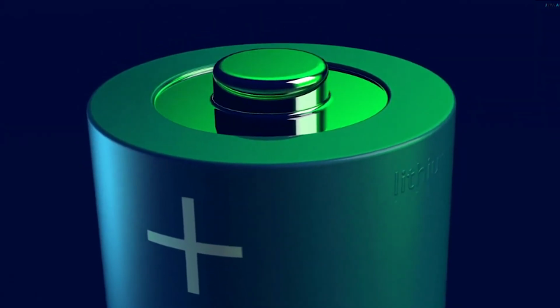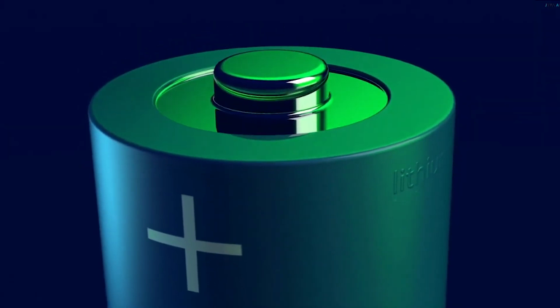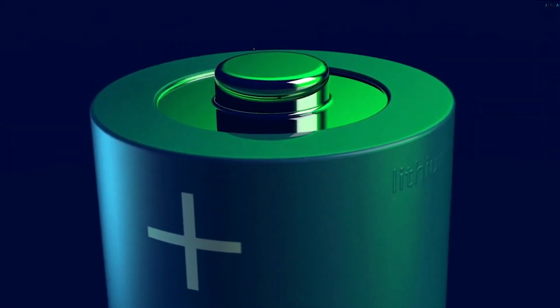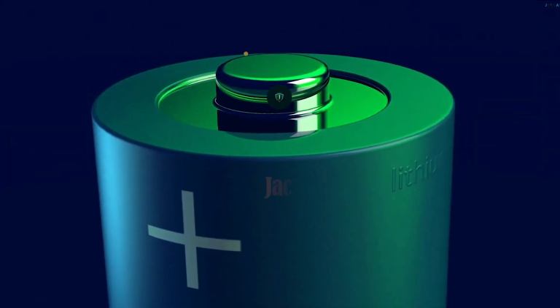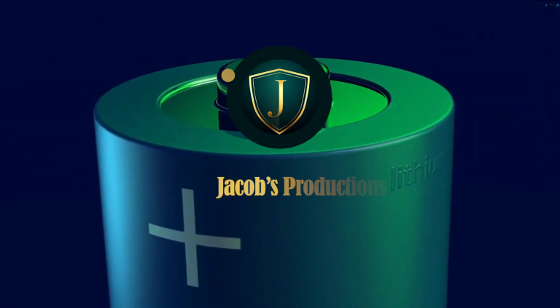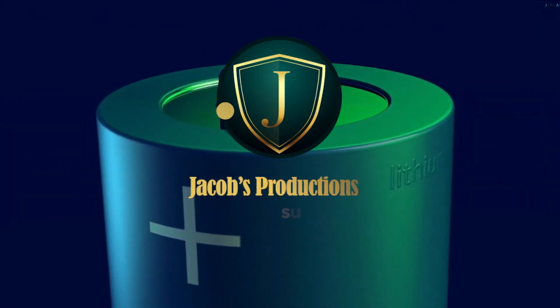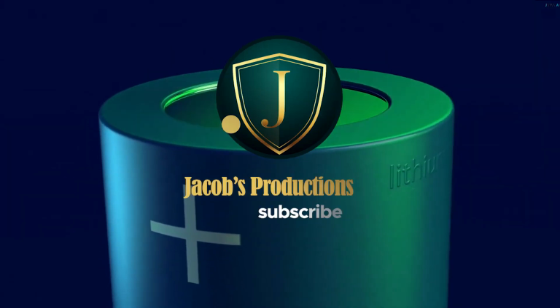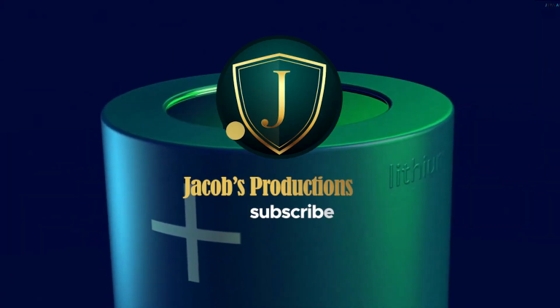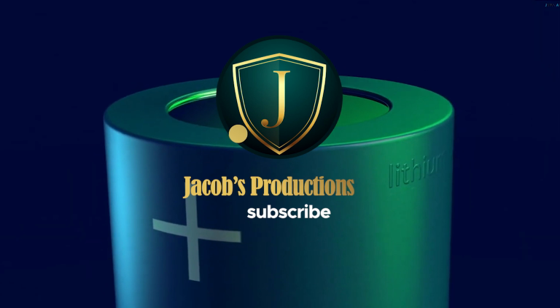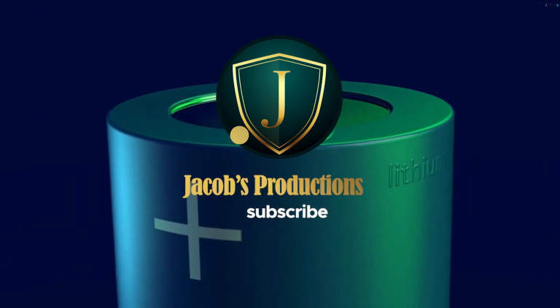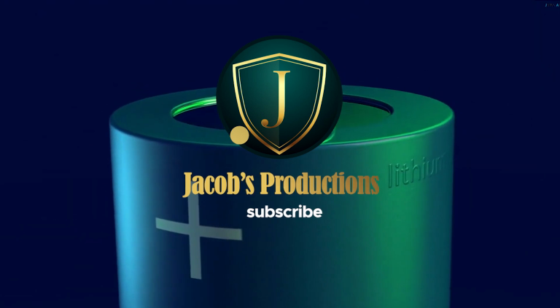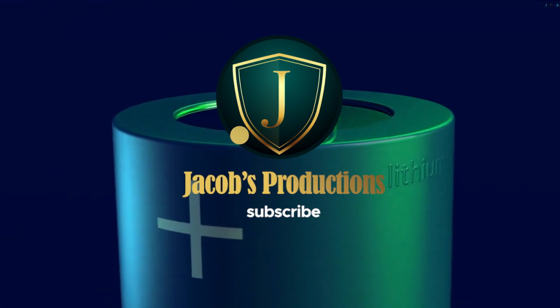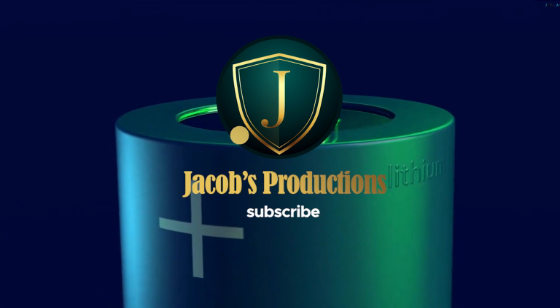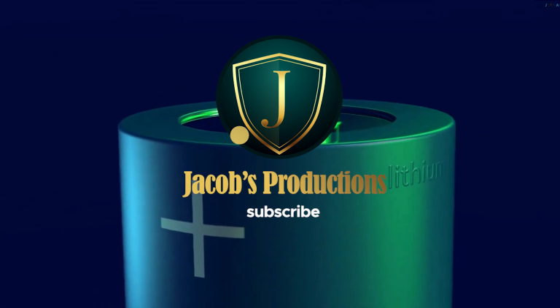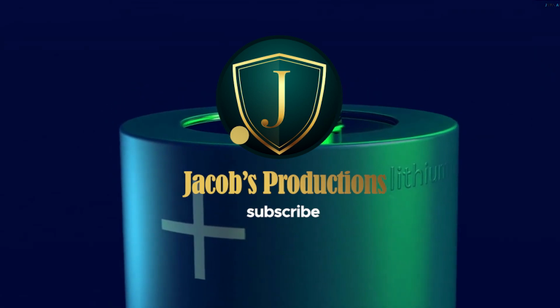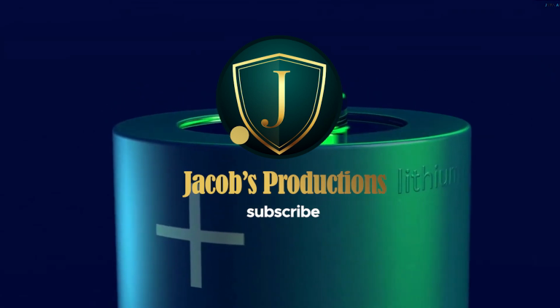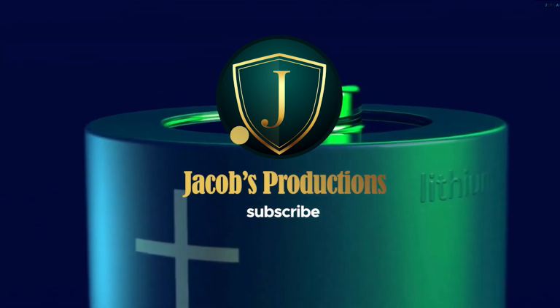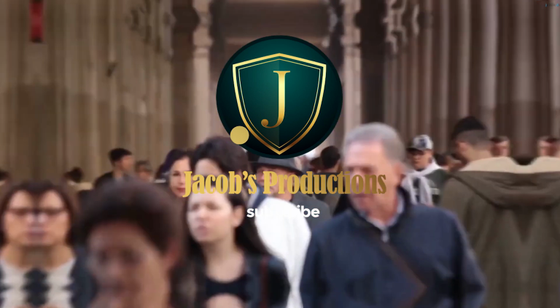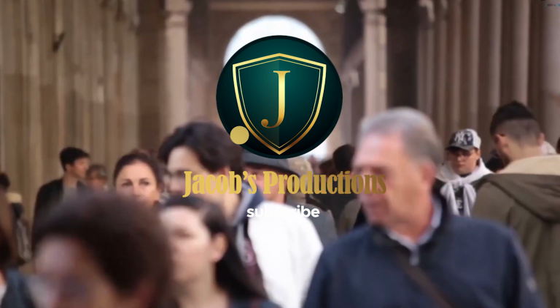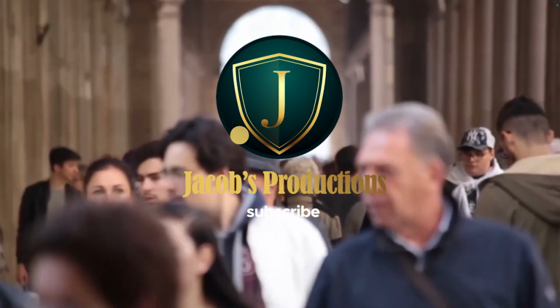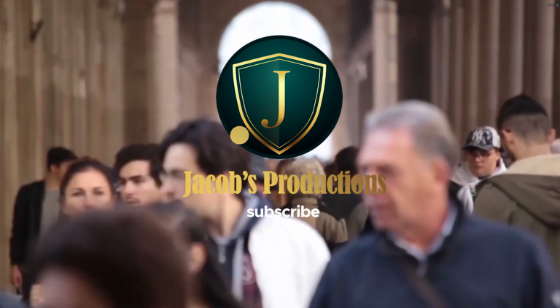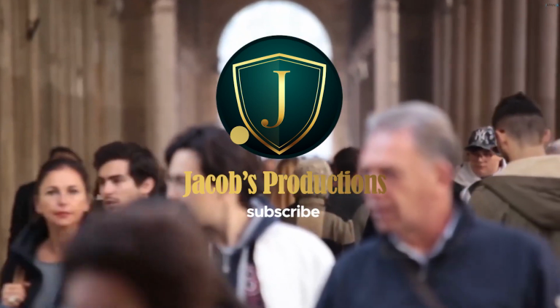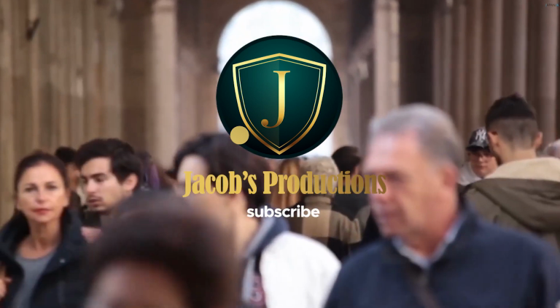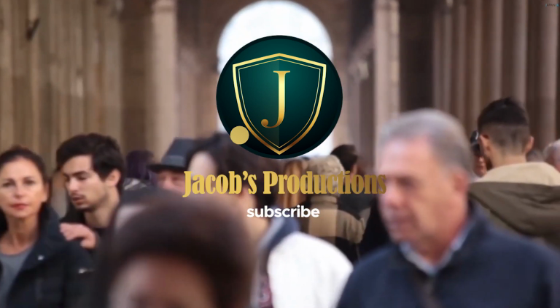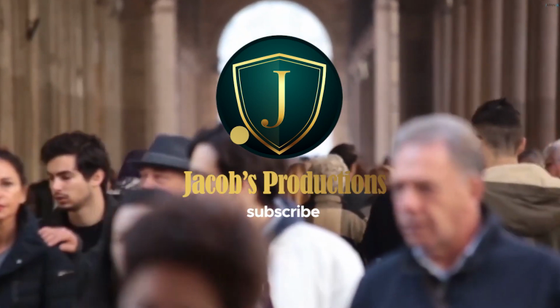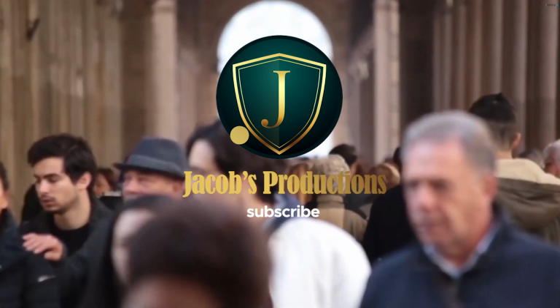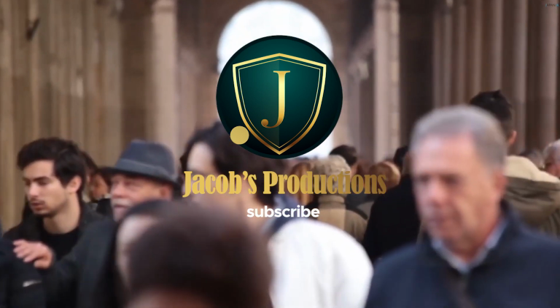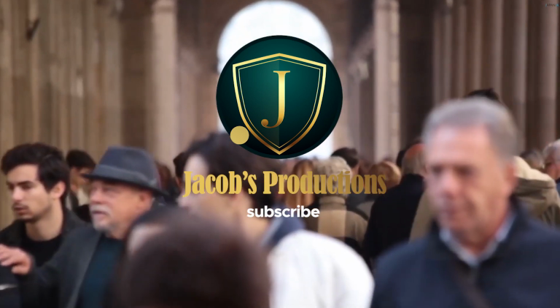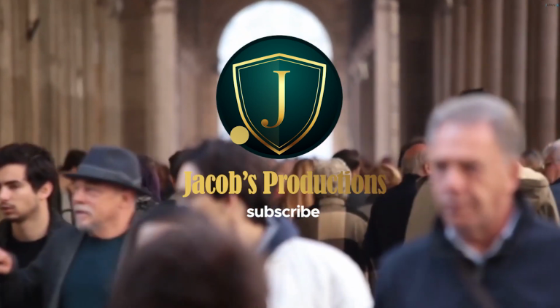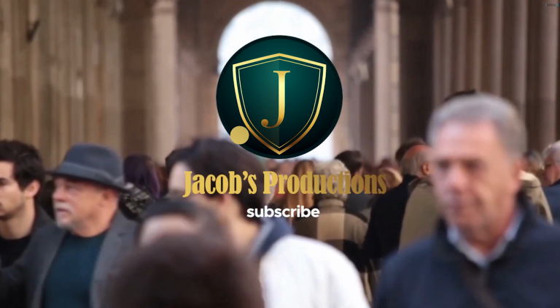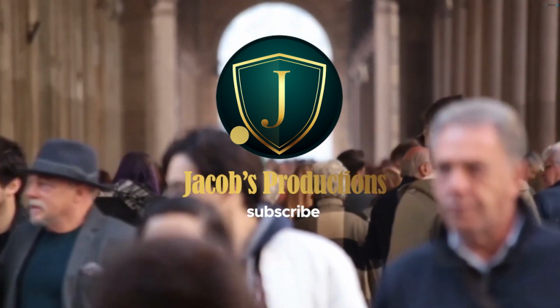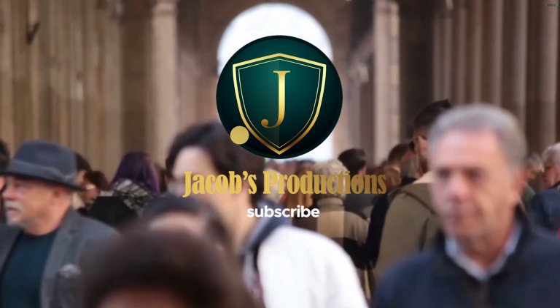That's it for today's review. If you liked our video, please support us by subscribing to our channel.